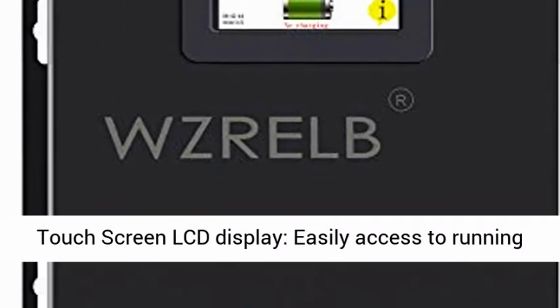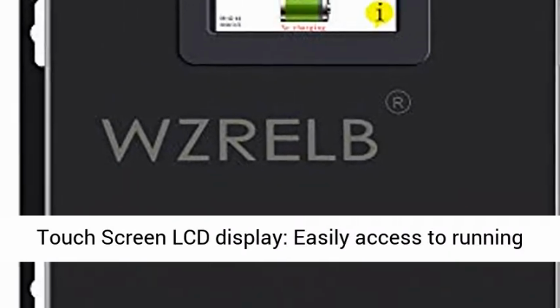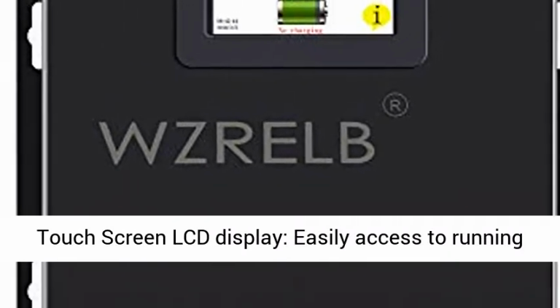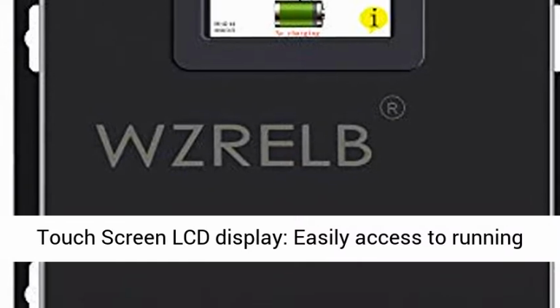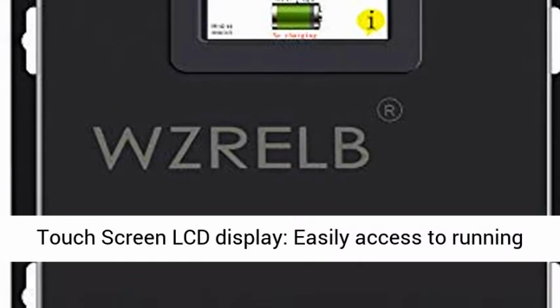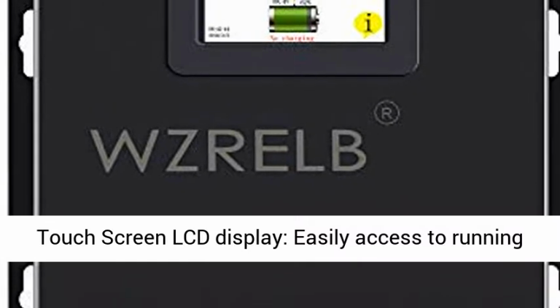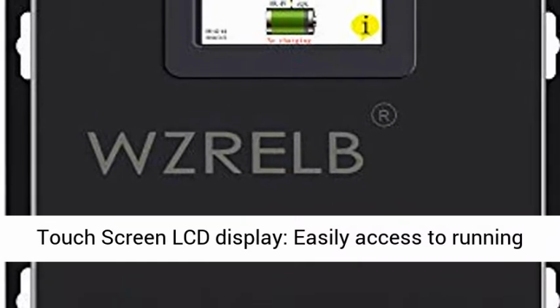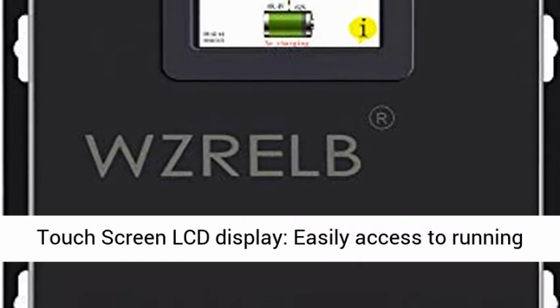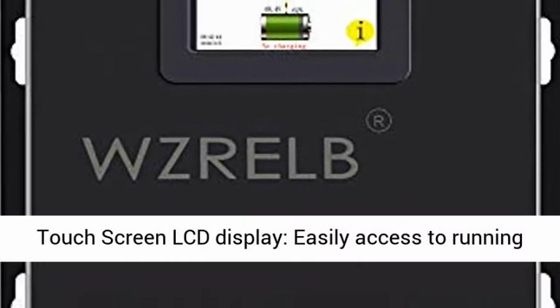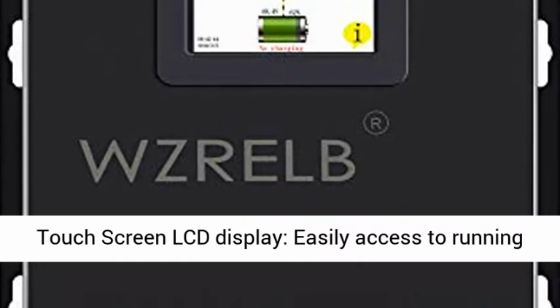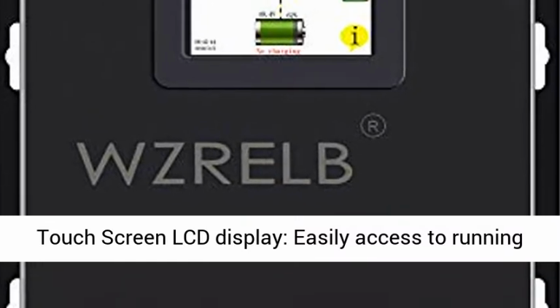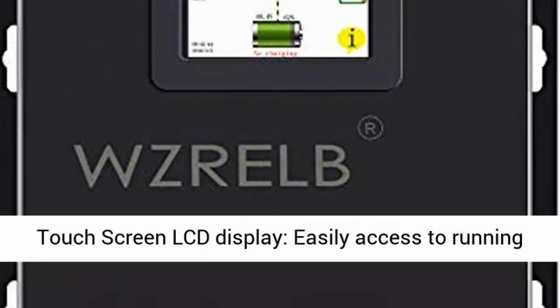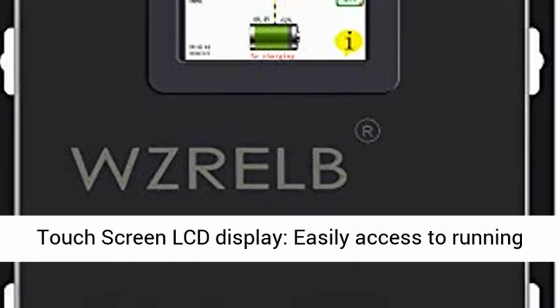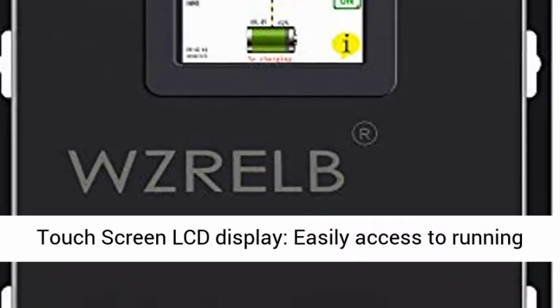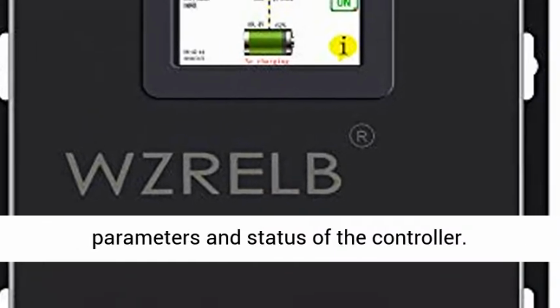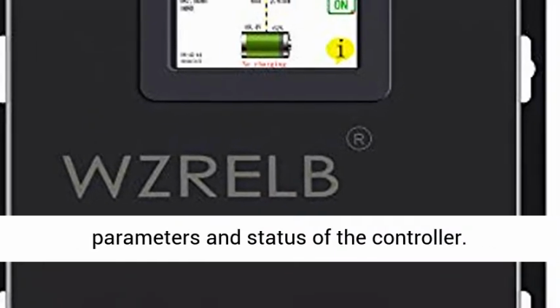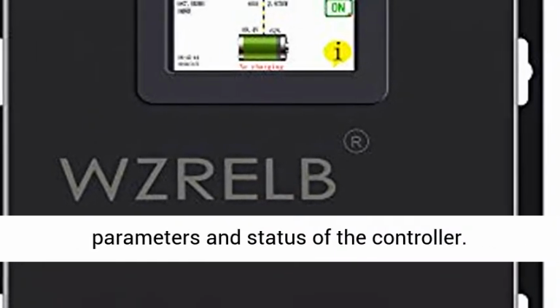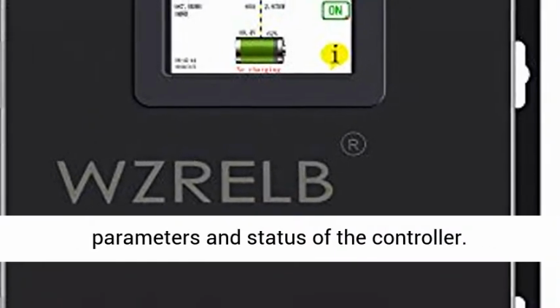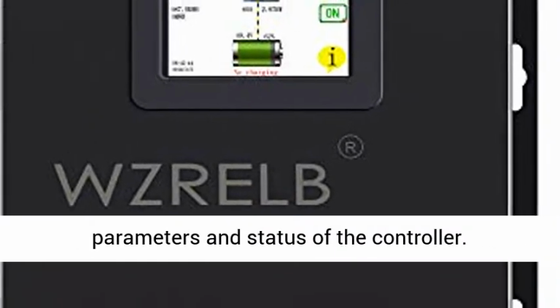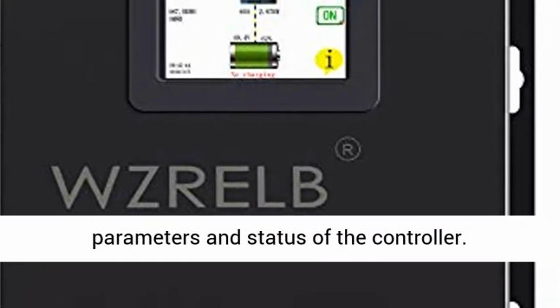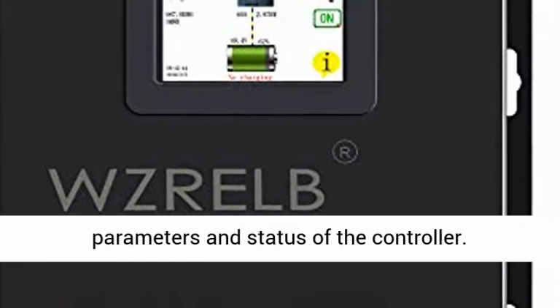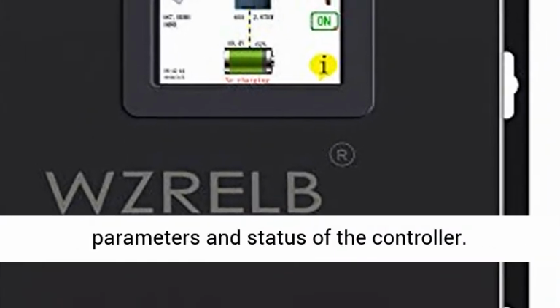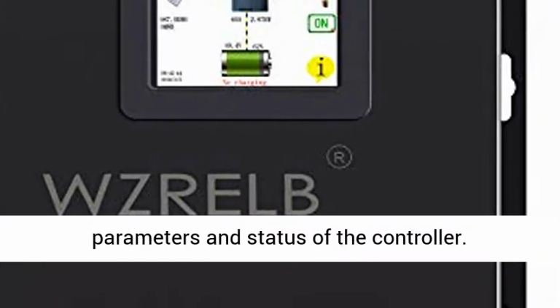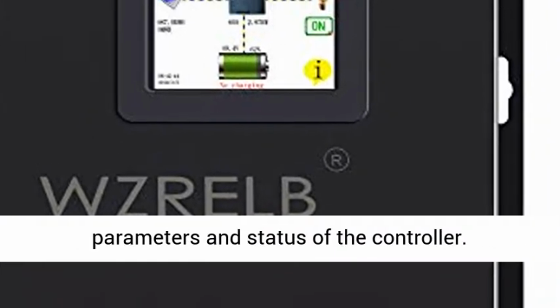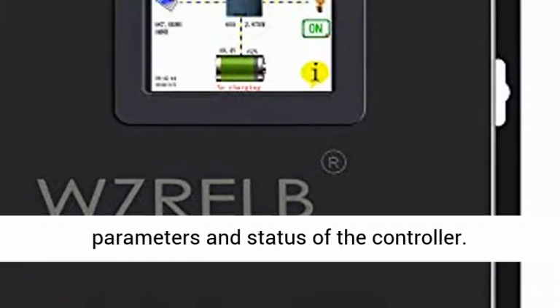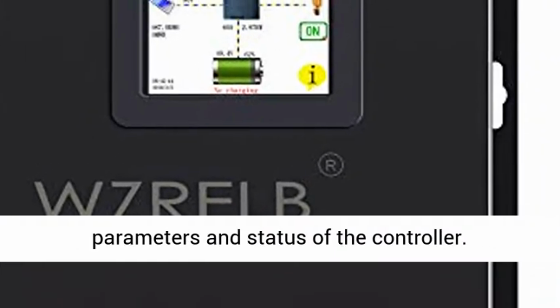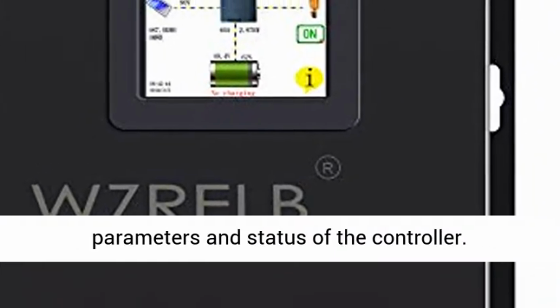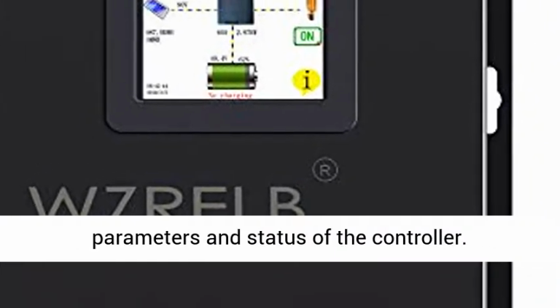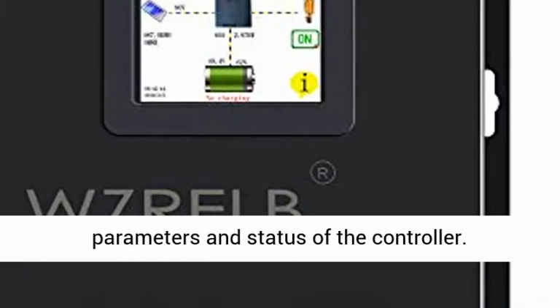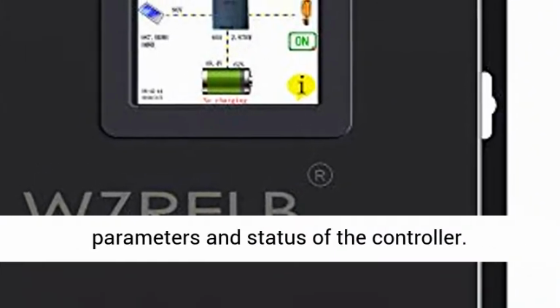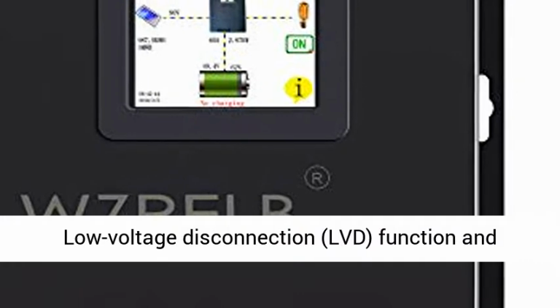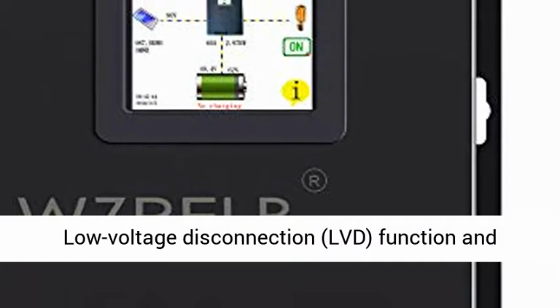Low Voltage Disconnection (LVD), functioning to prevent damage of batteries due to overdischarge.